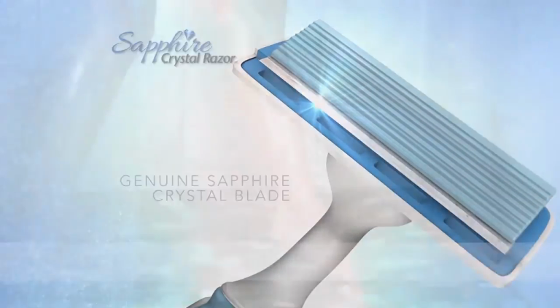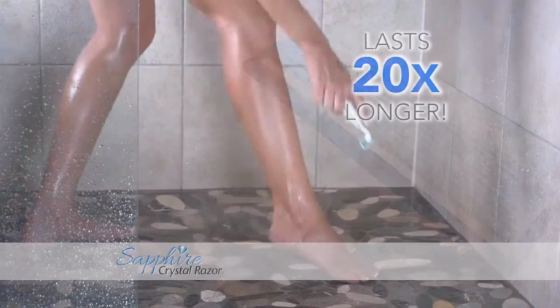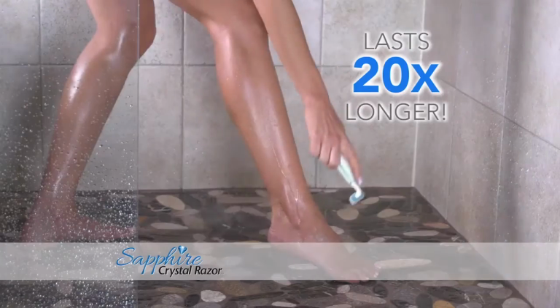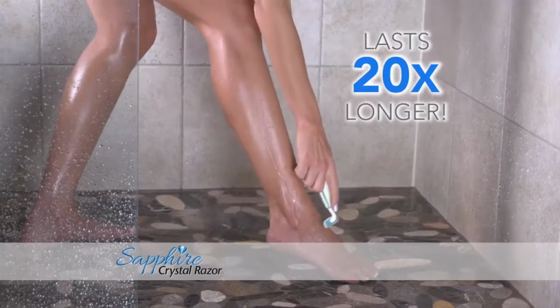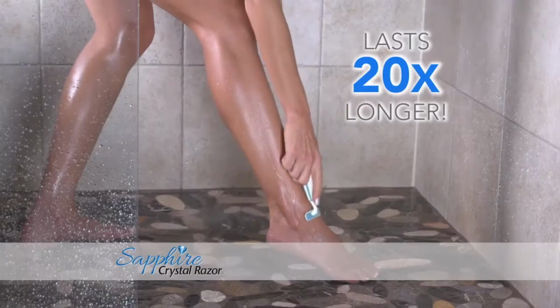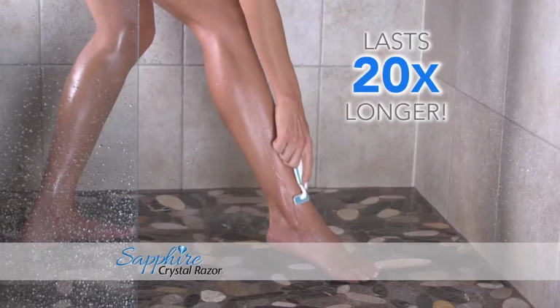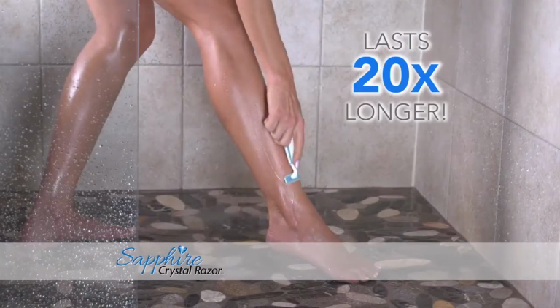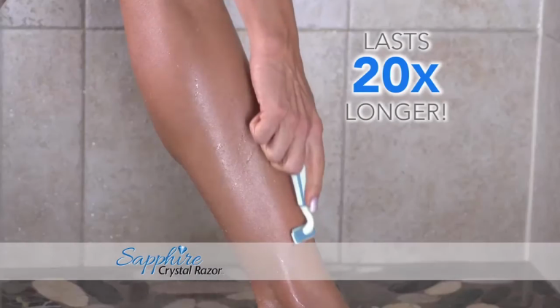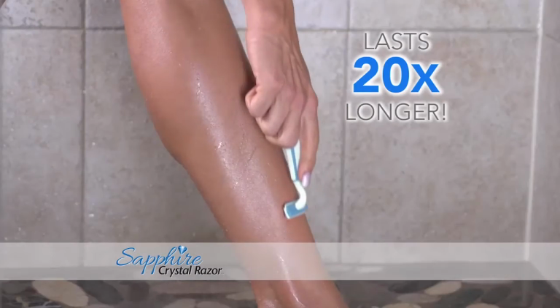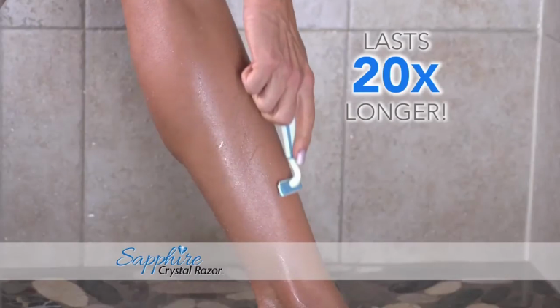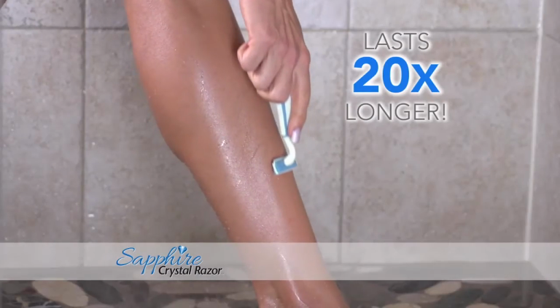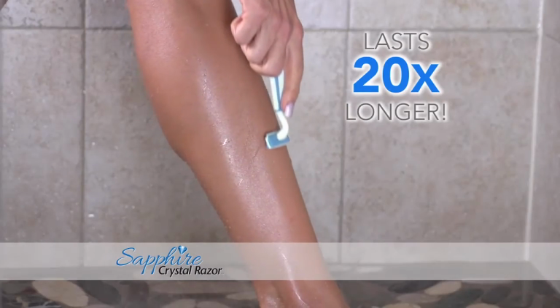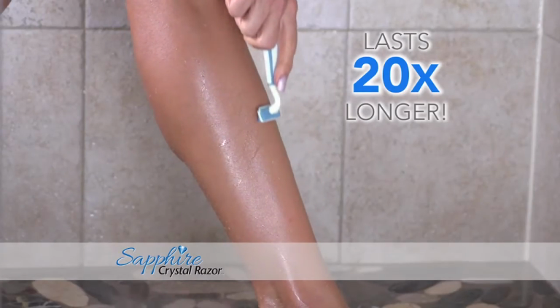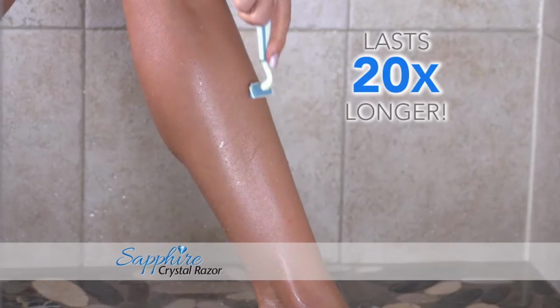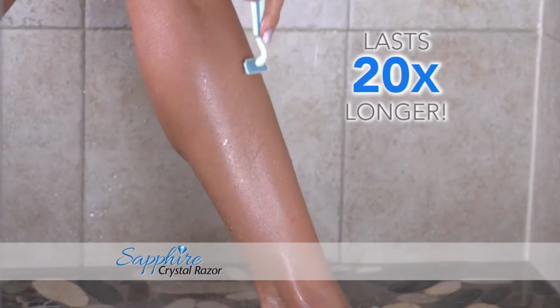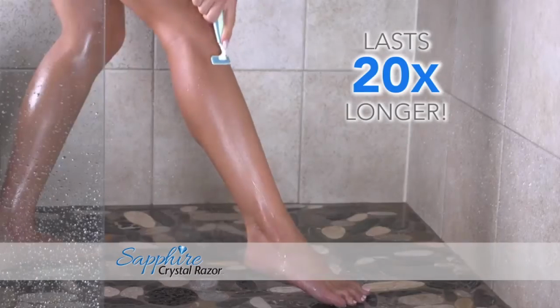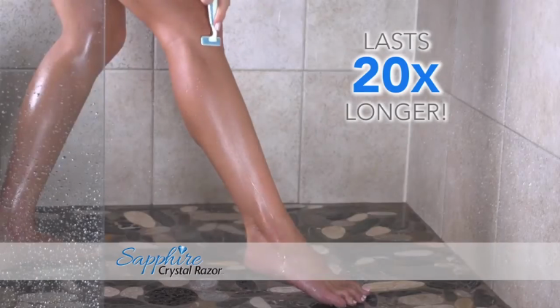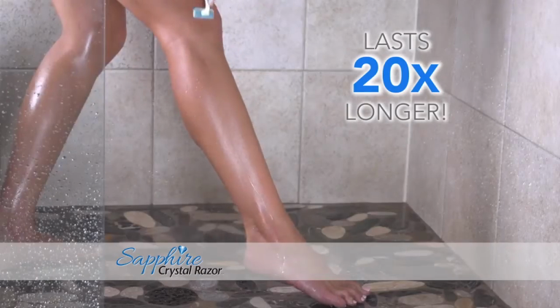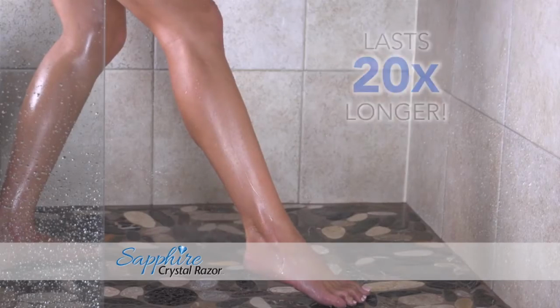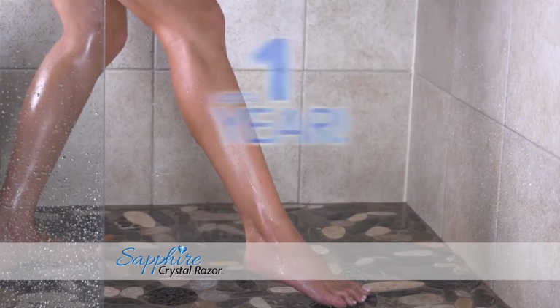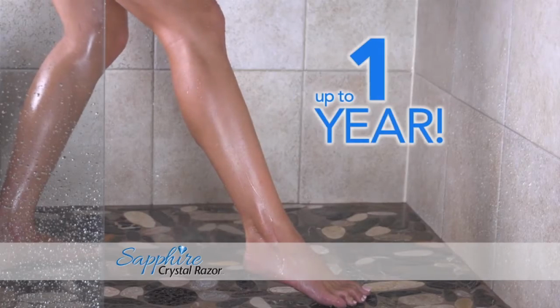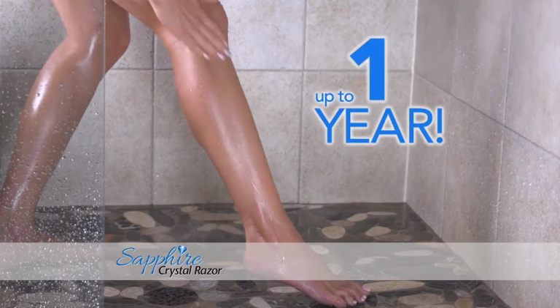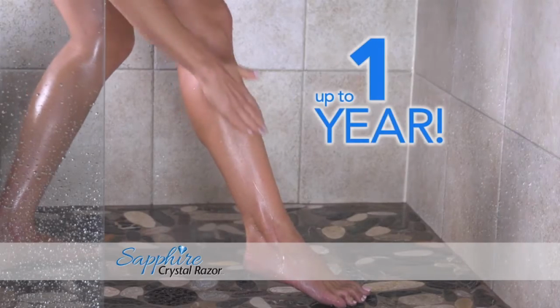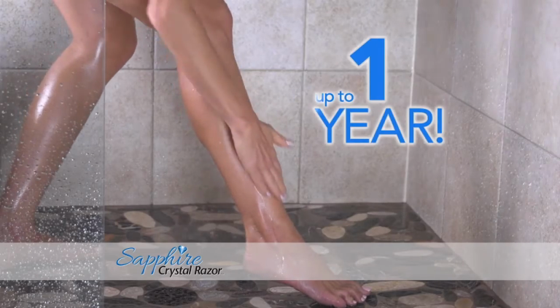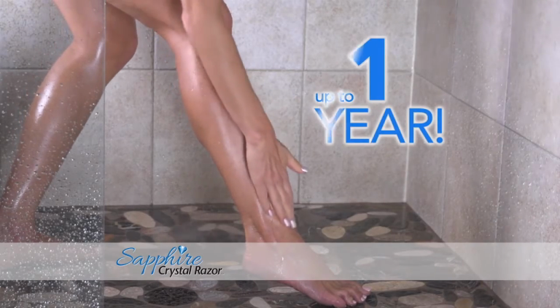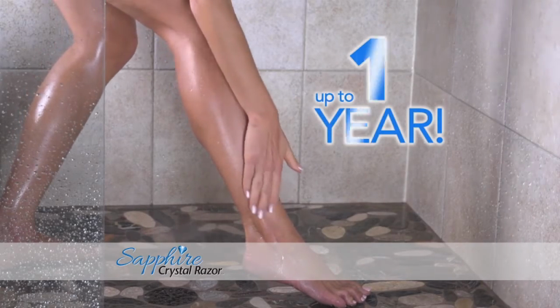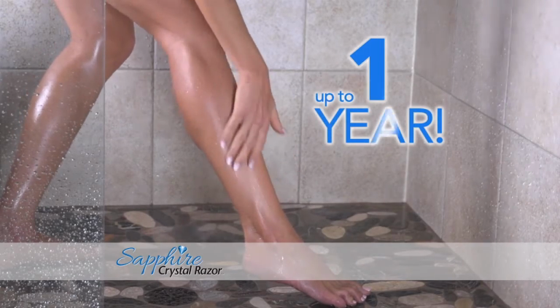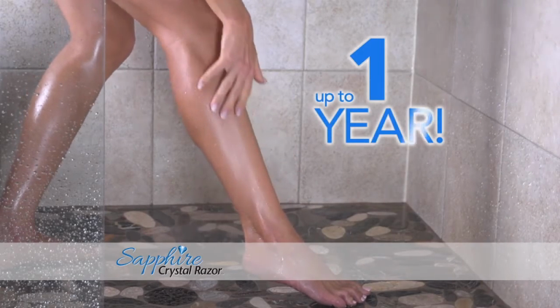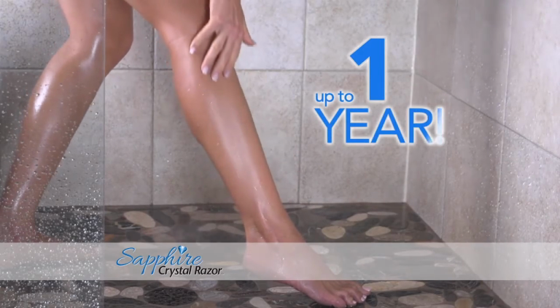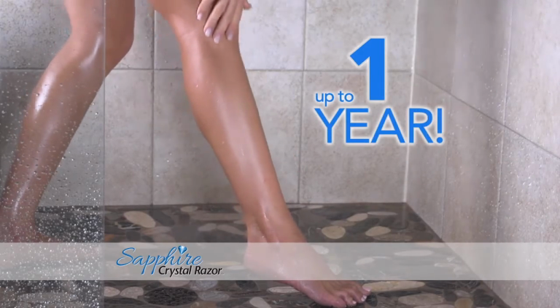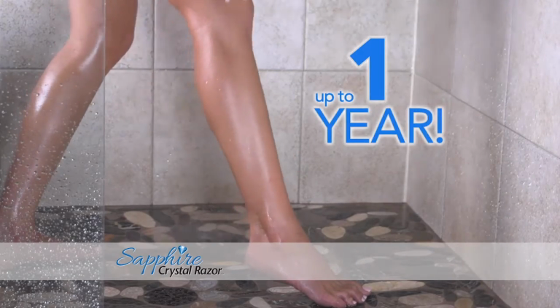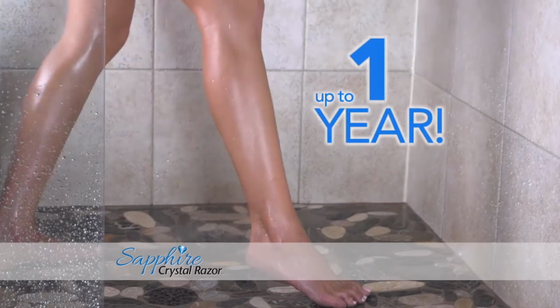That lasts 20 times longer than metal razors, for a brand new razor shave month after month — up to one full year, or your money back.